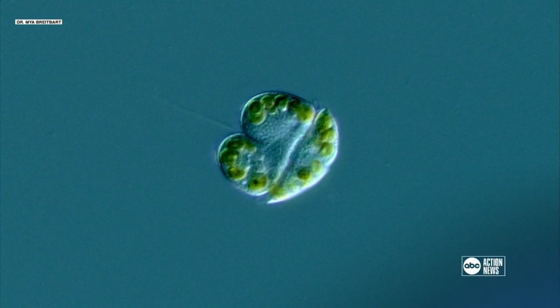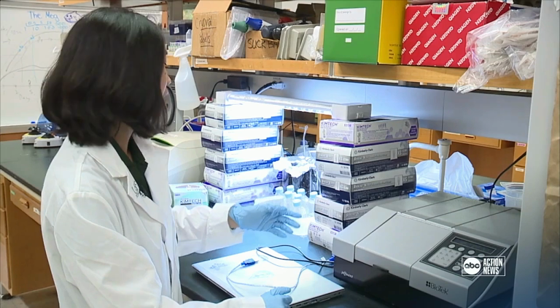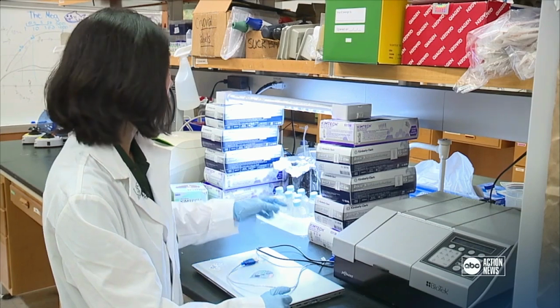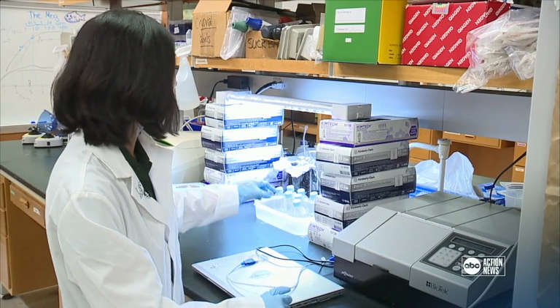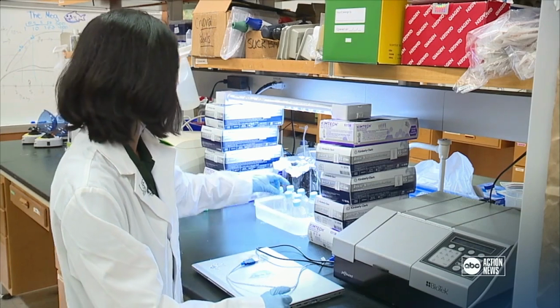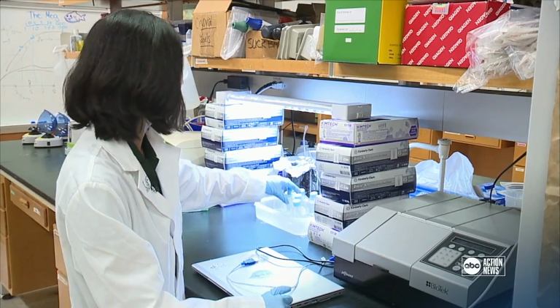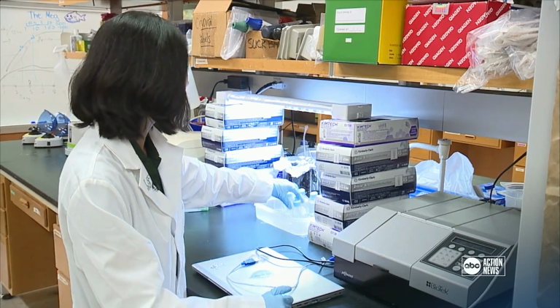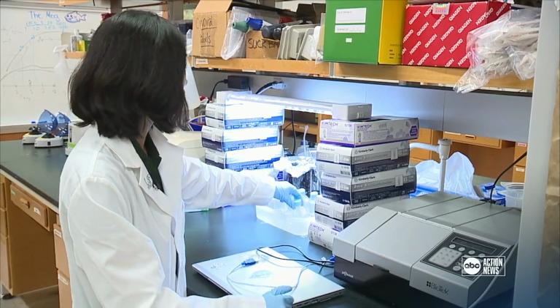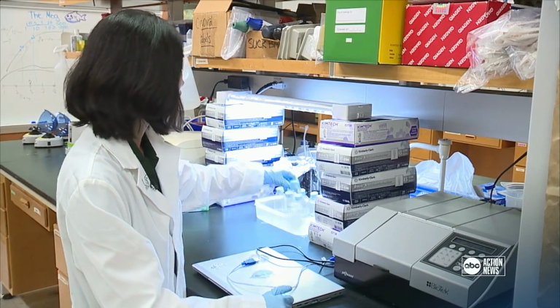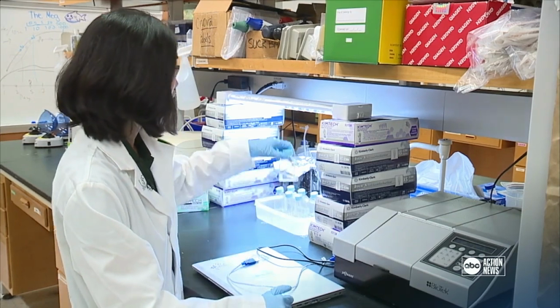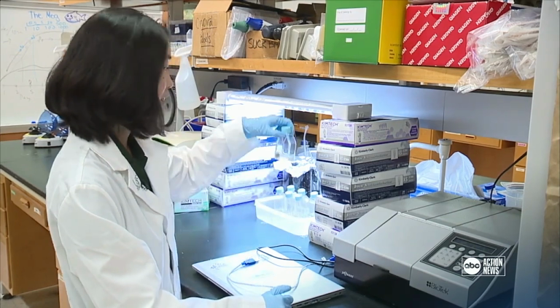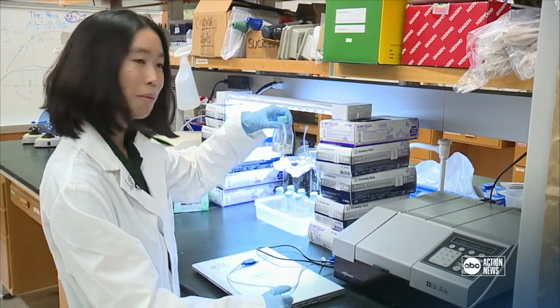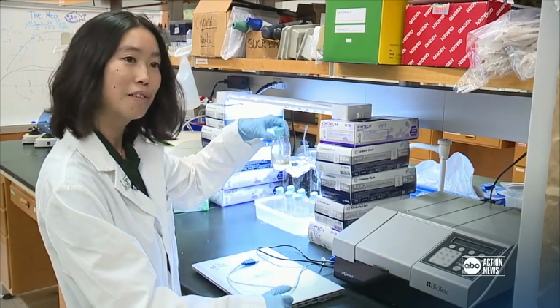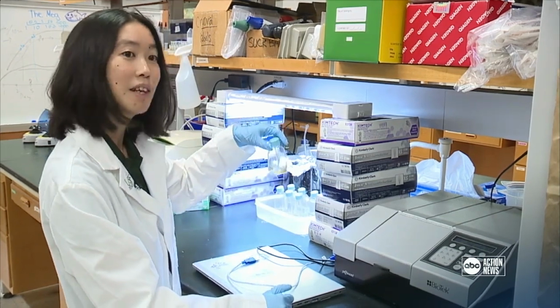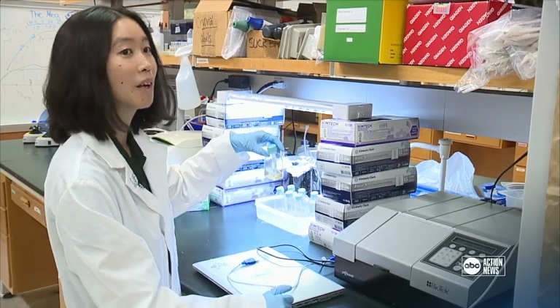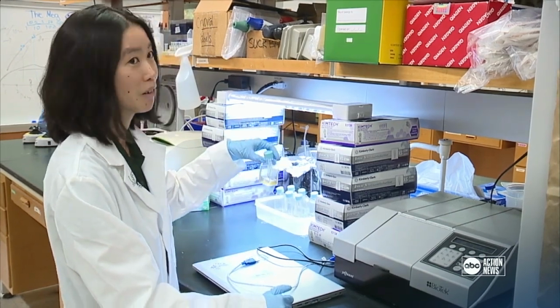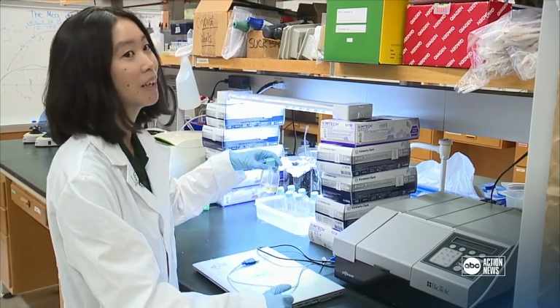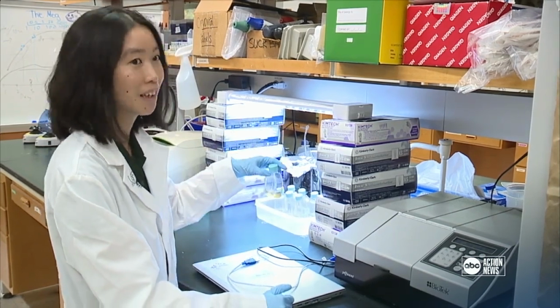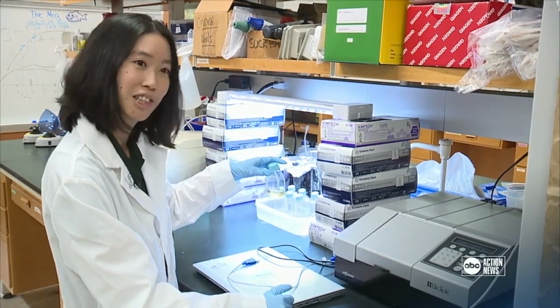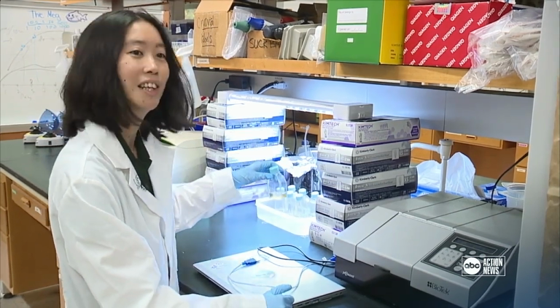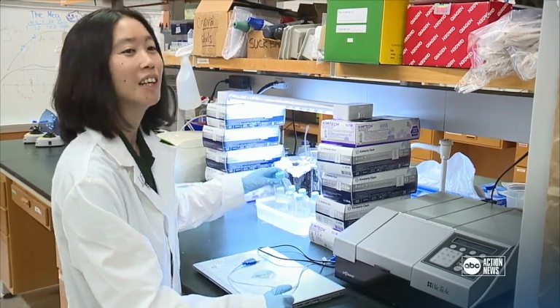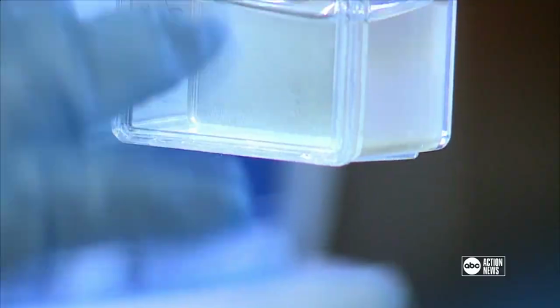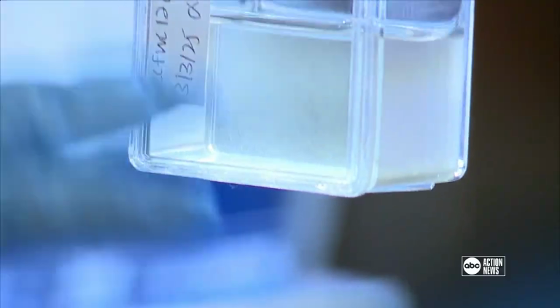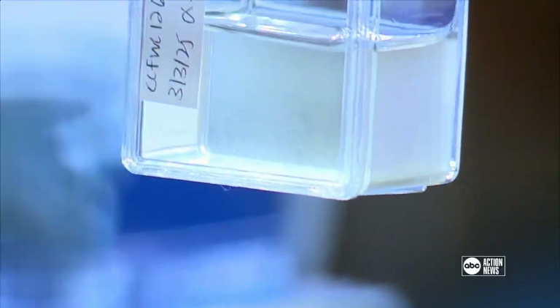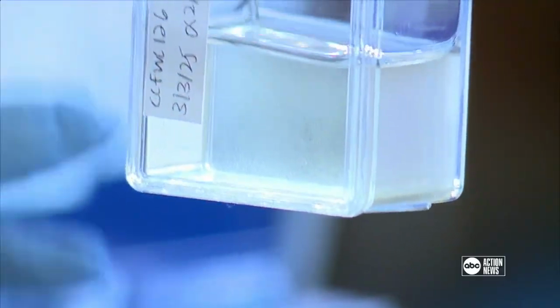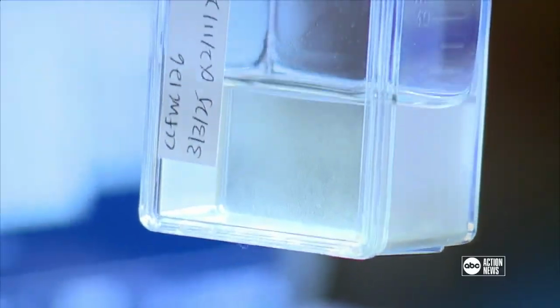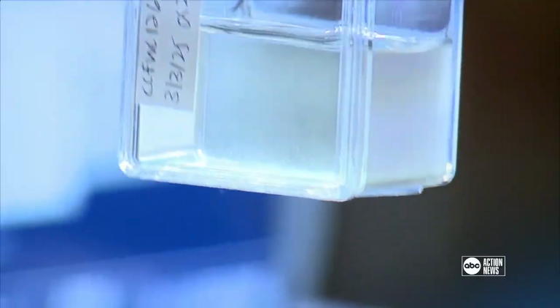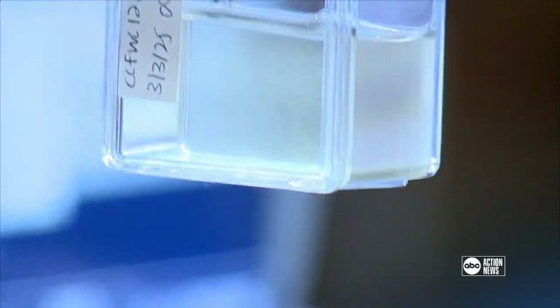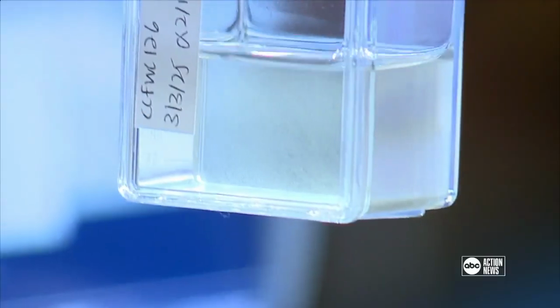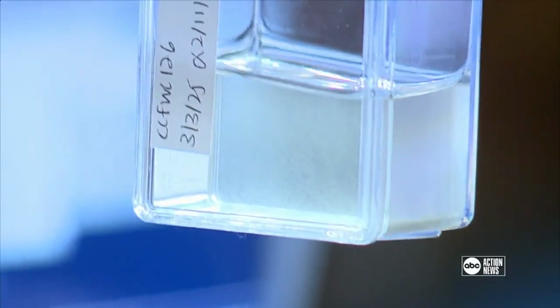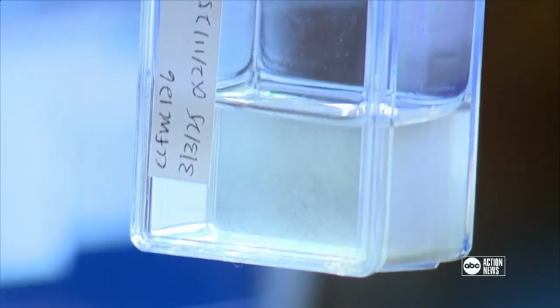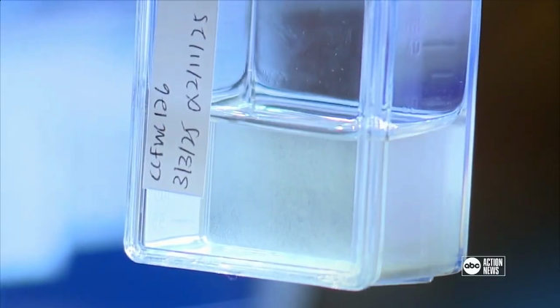The researcher works in a lab at USF St. Petersburg College of Marine Science. You can see the organisms in the water column.